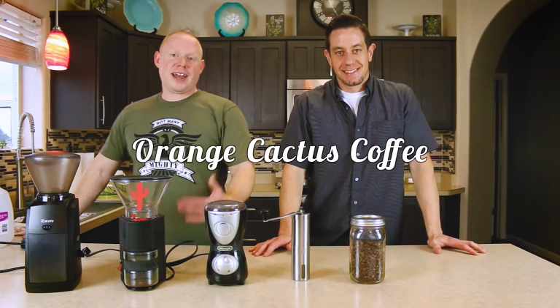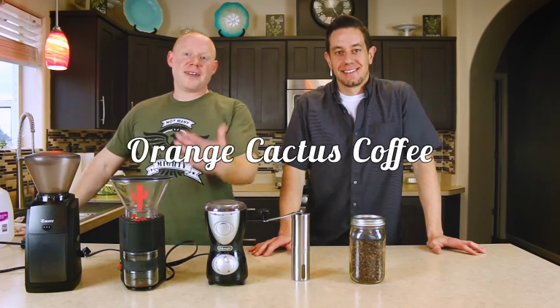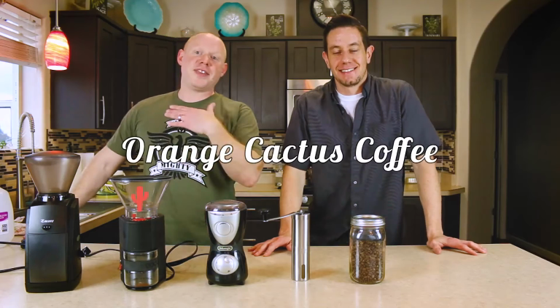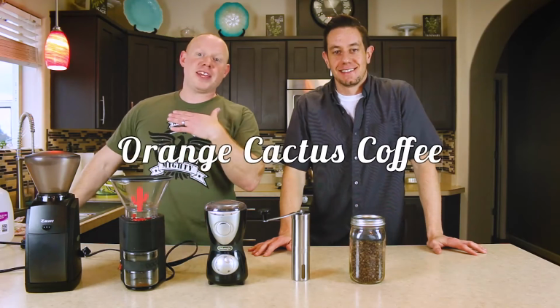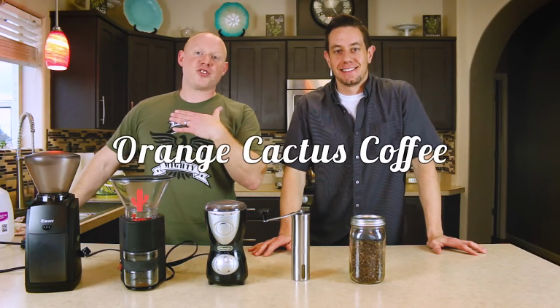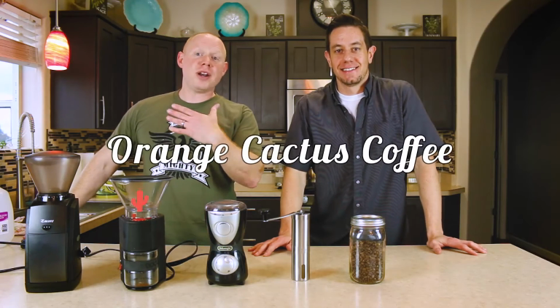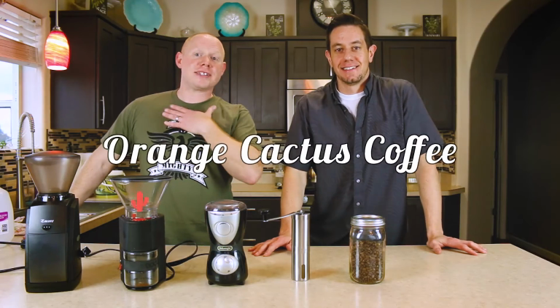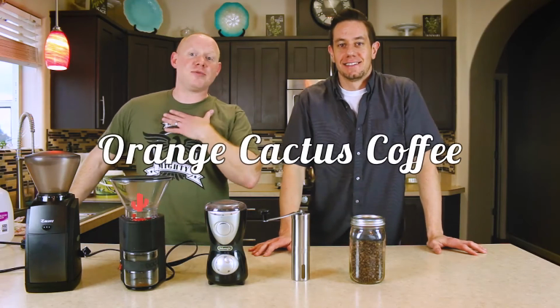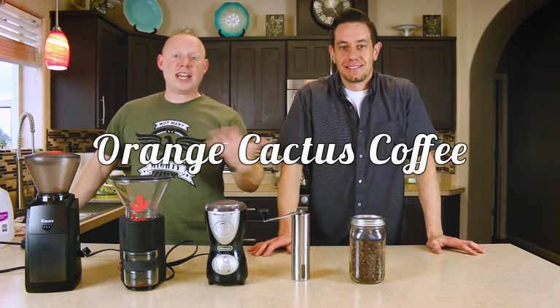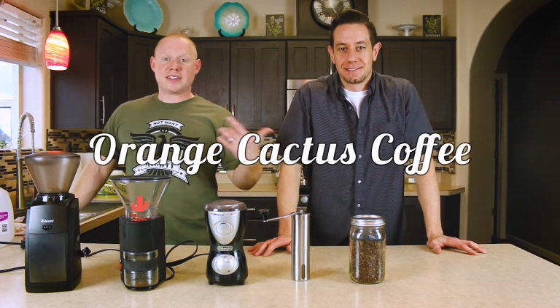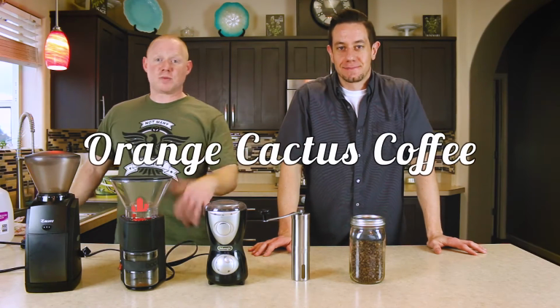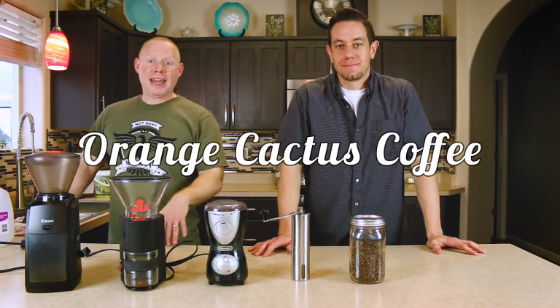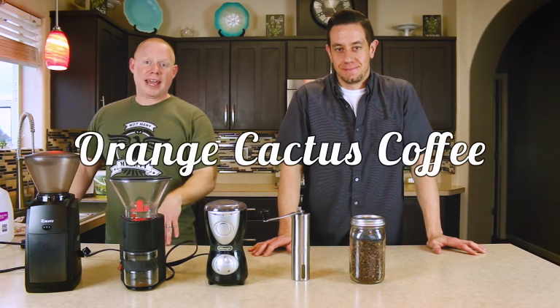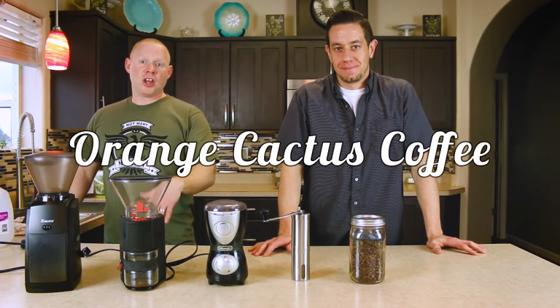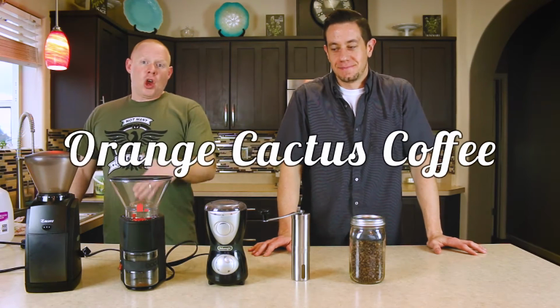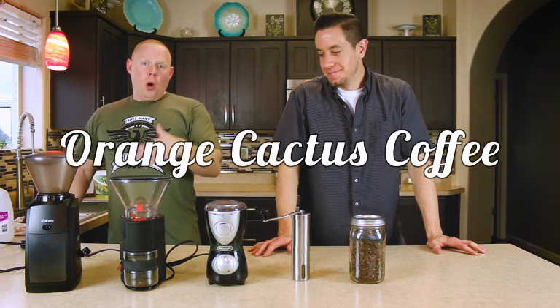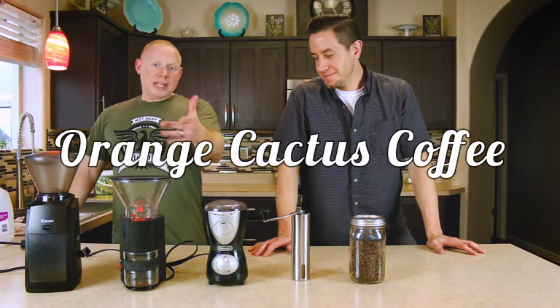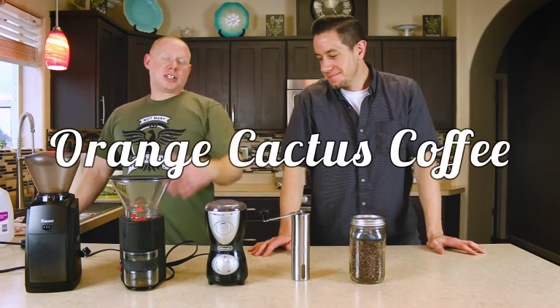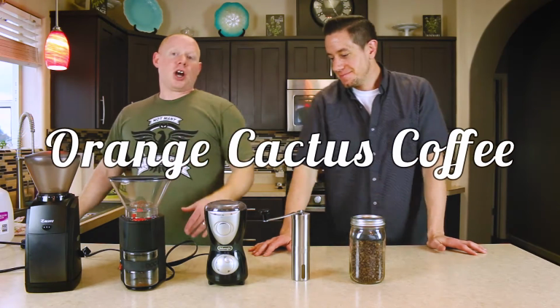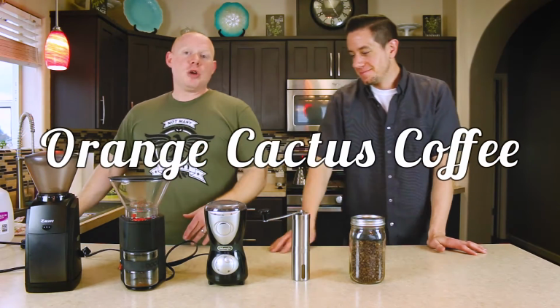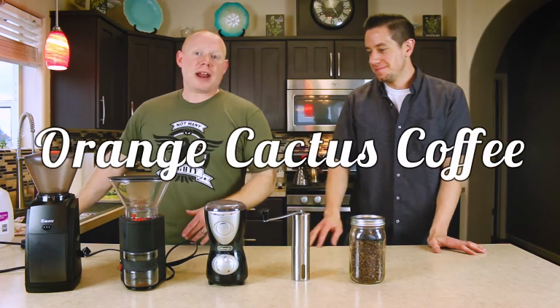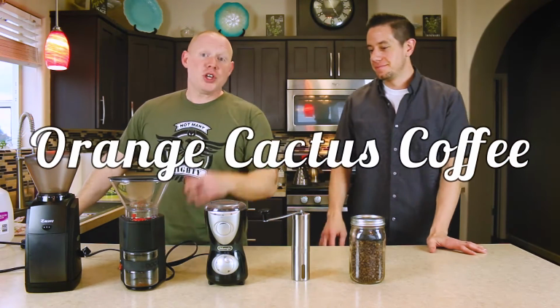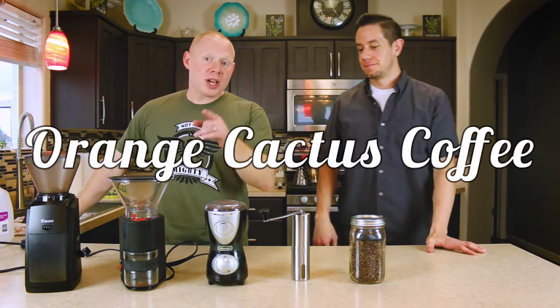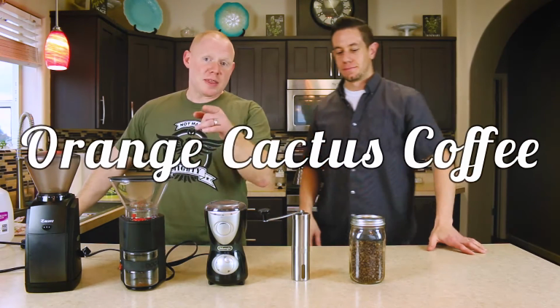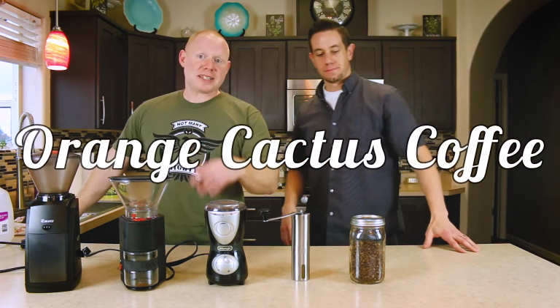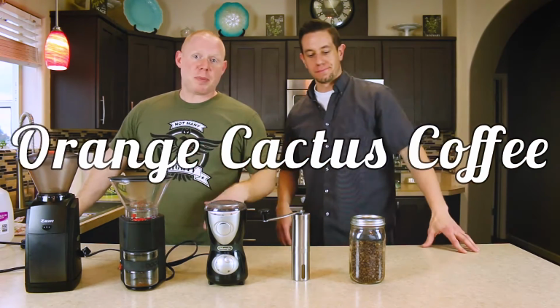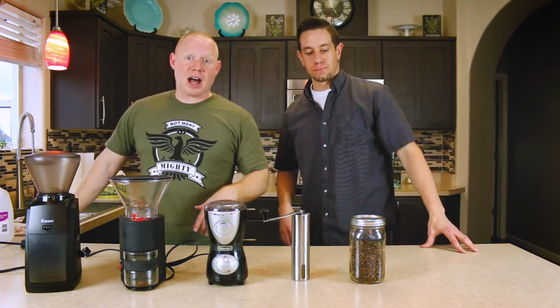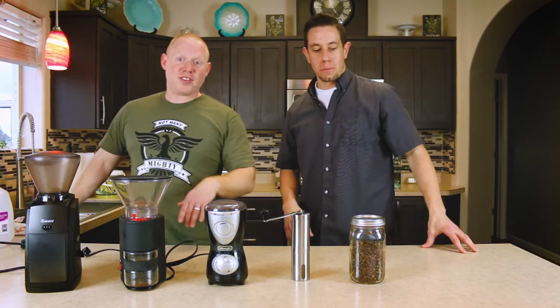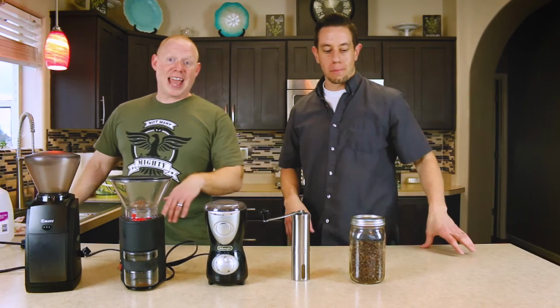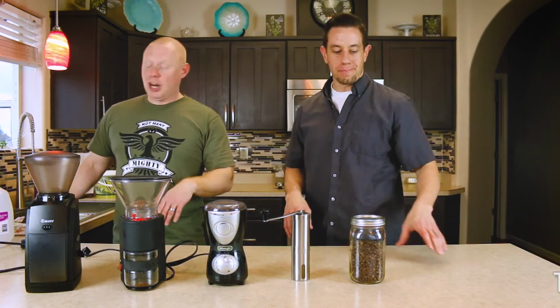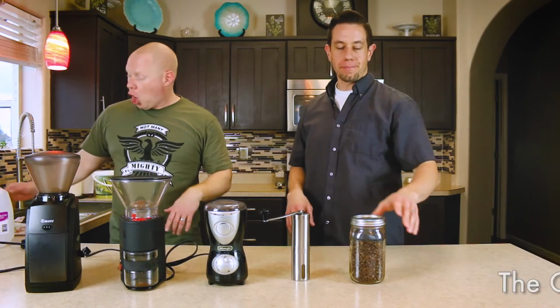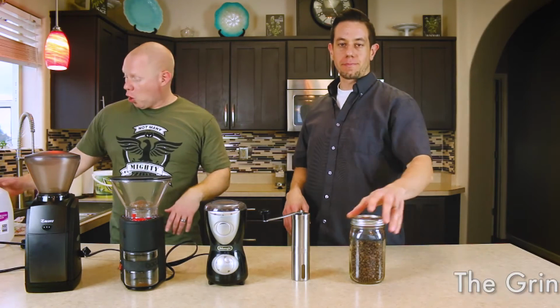Hey, thank you for joining us. I'm Jake, this is Mike, and we'd like to talk to you about how you can get the best cup of coffee at home.